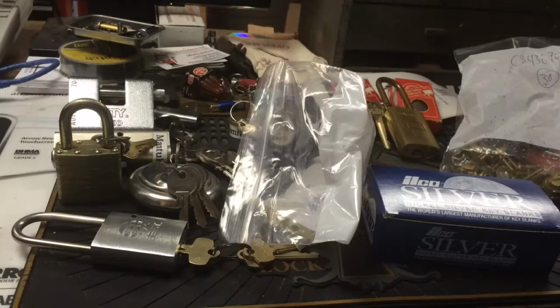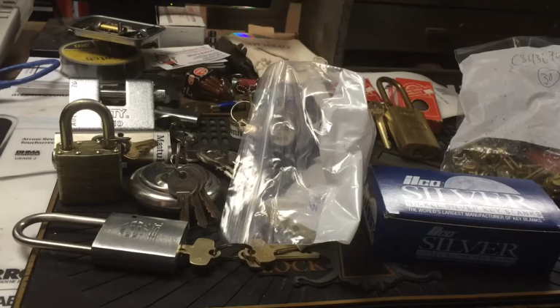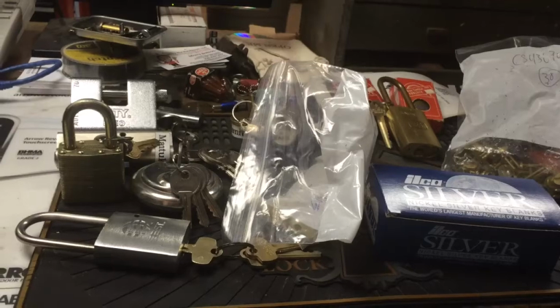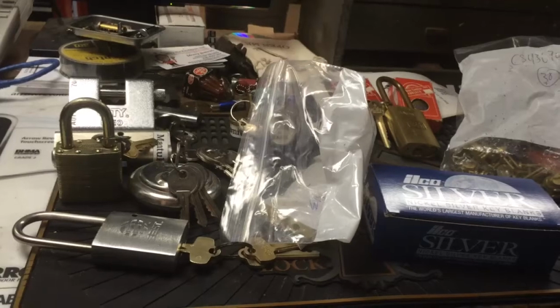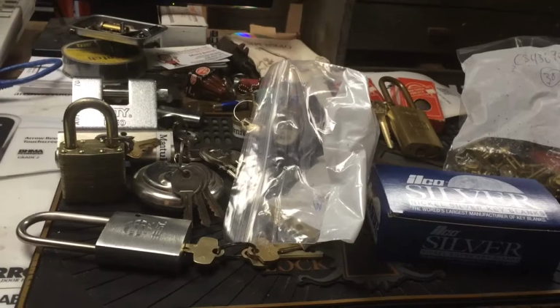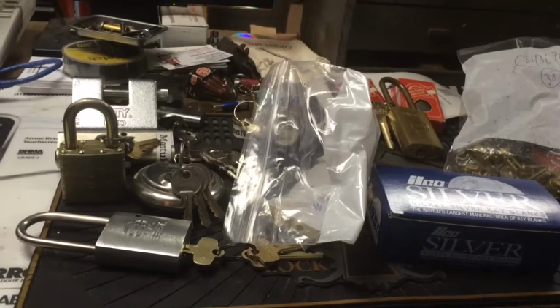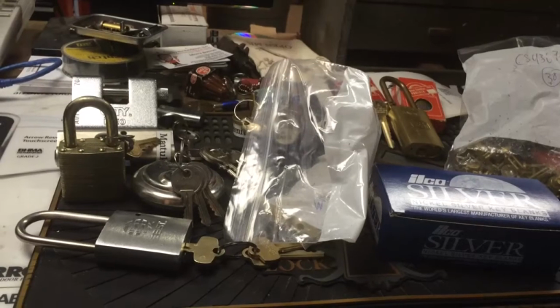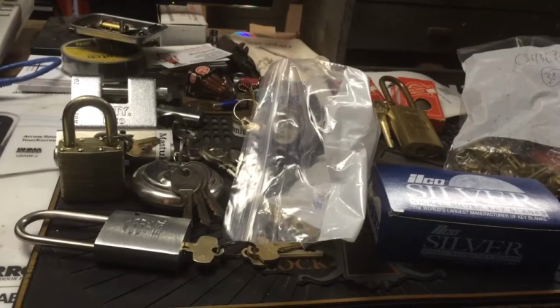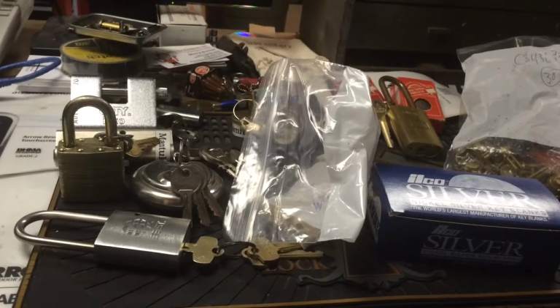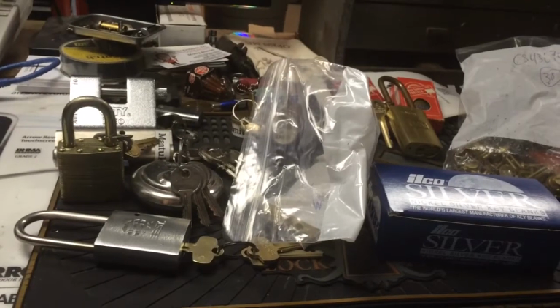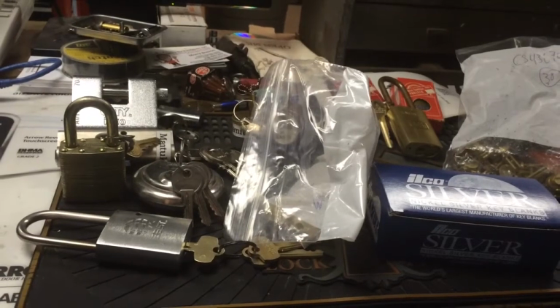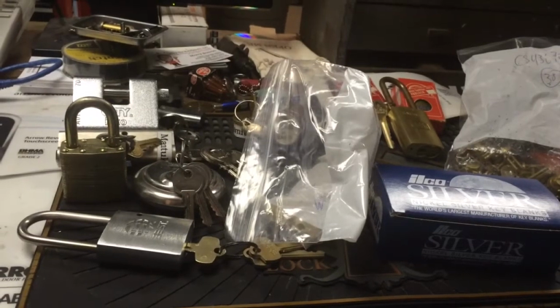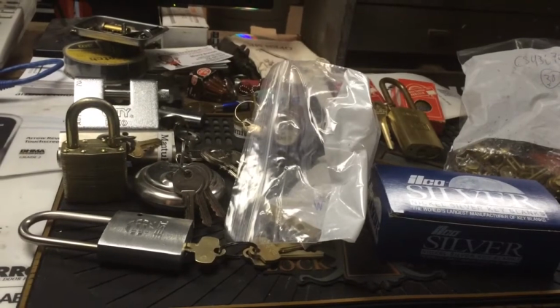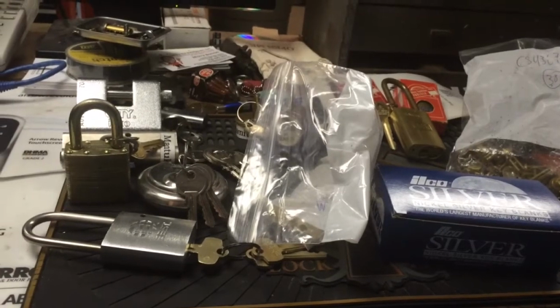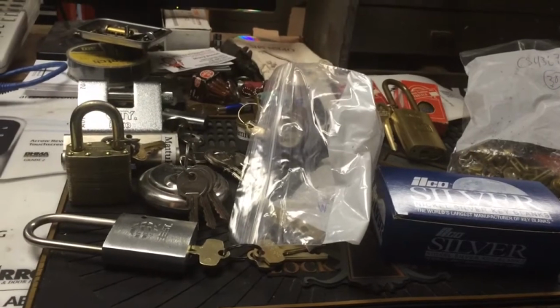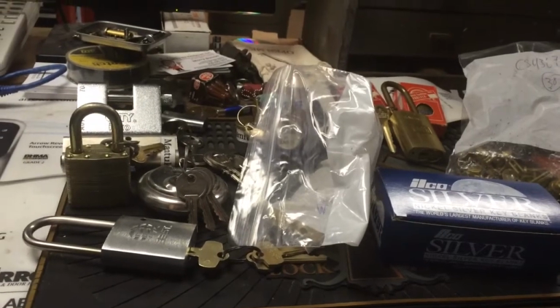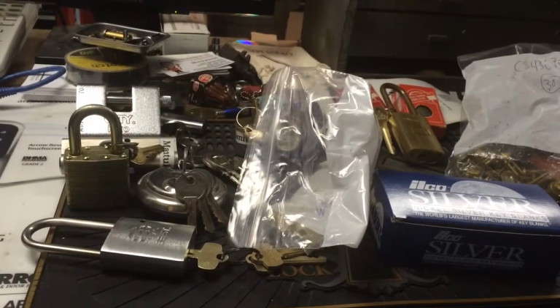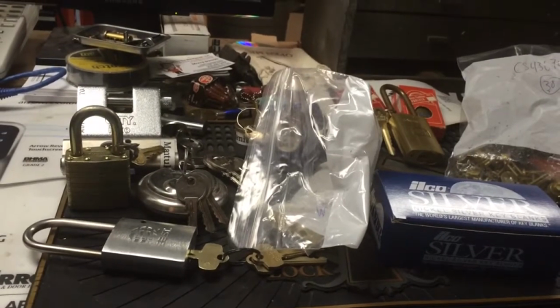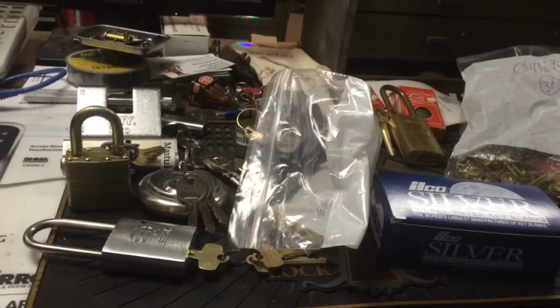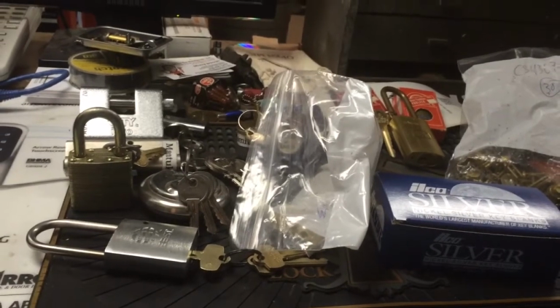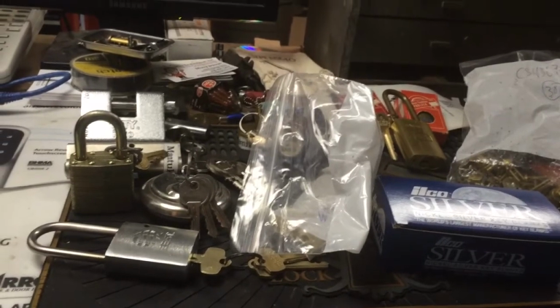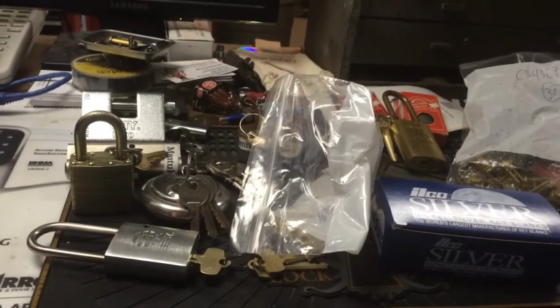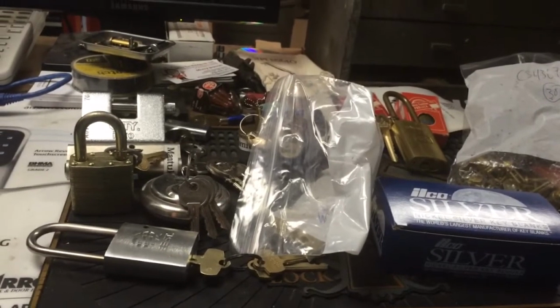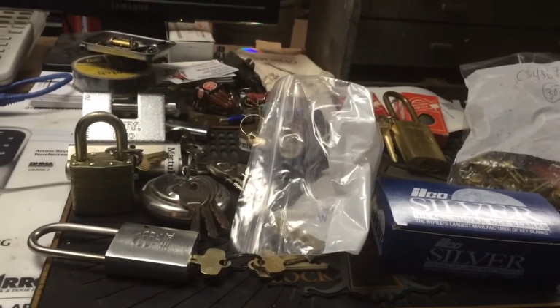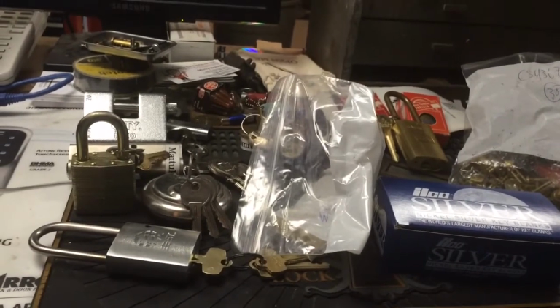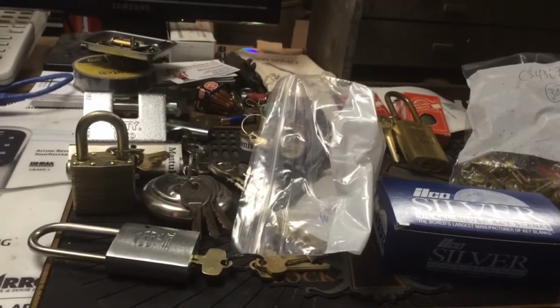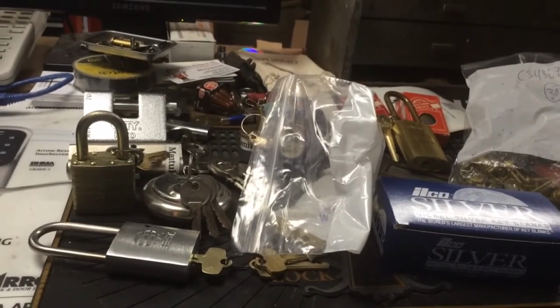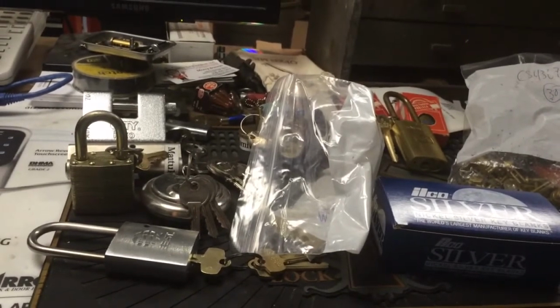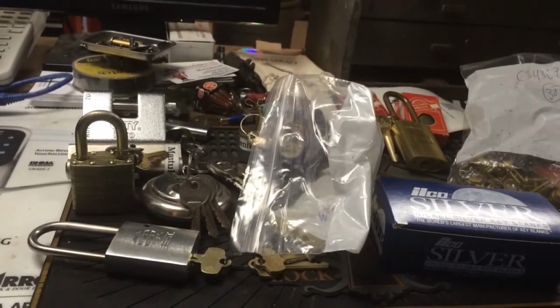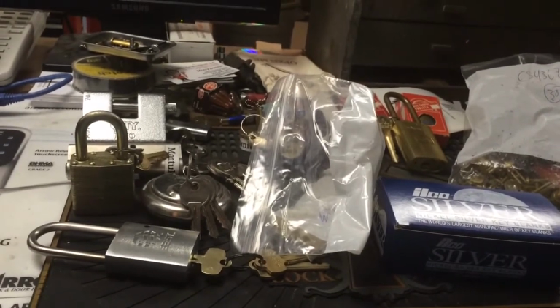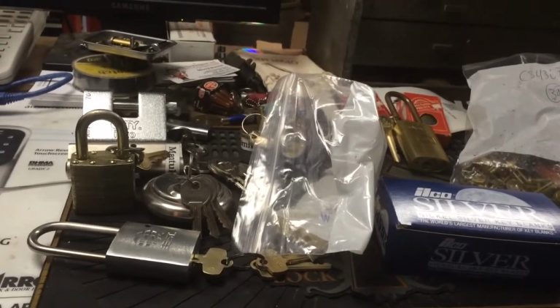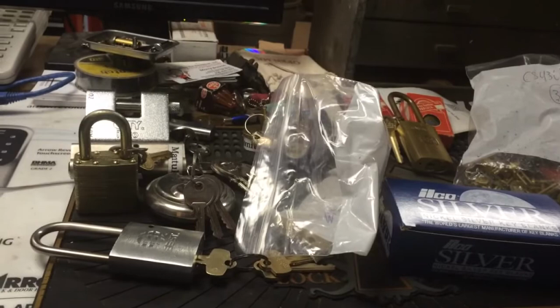Guys, I just got a box from our friend Tomas in Puerto Rico. He sent me a bunch of stuff. I'm going to do a trade.